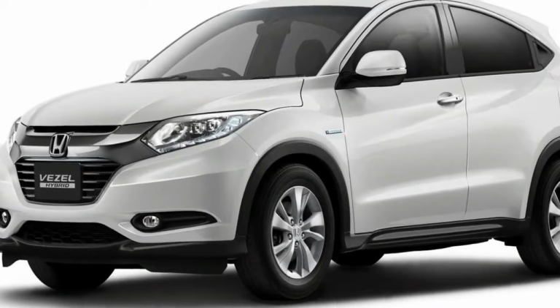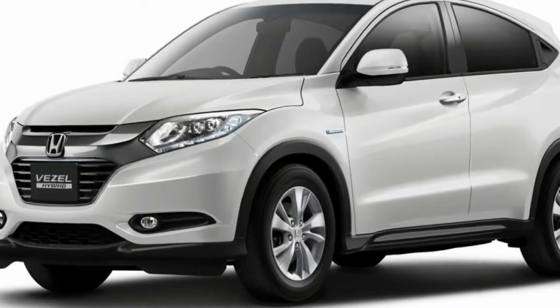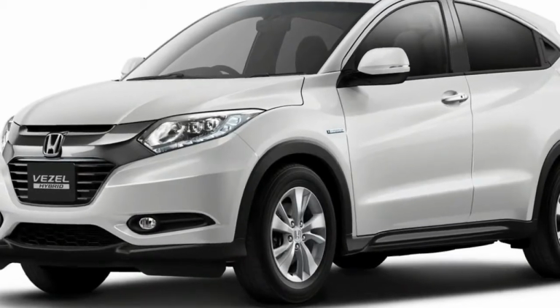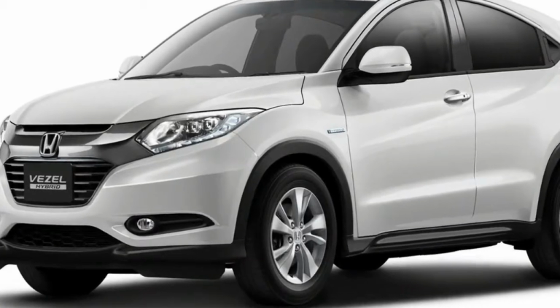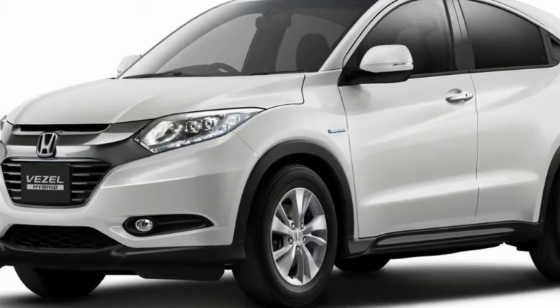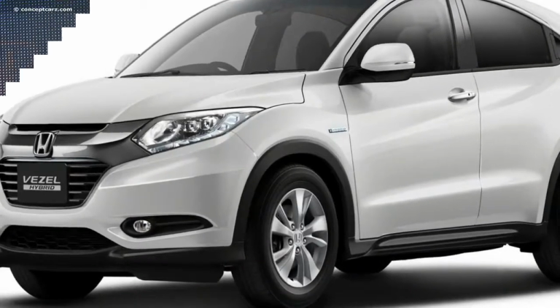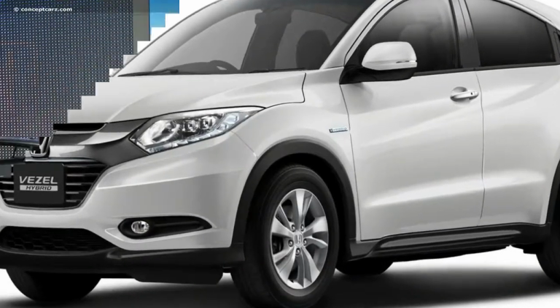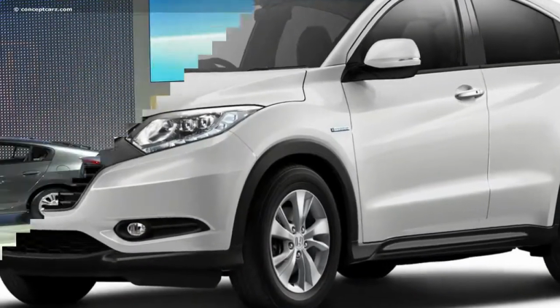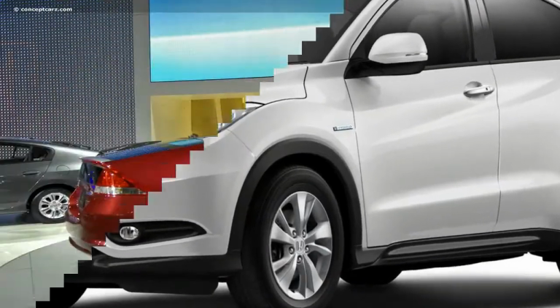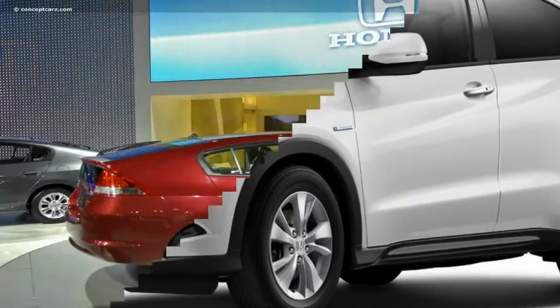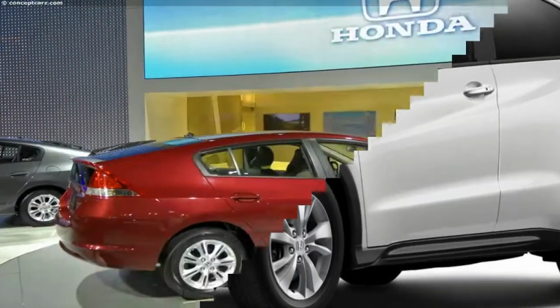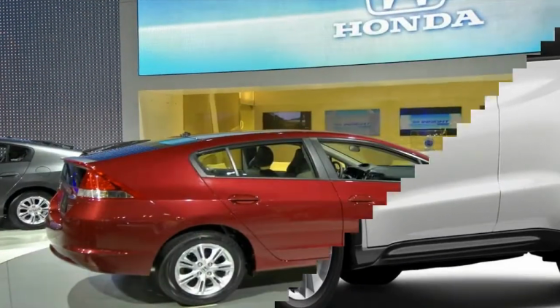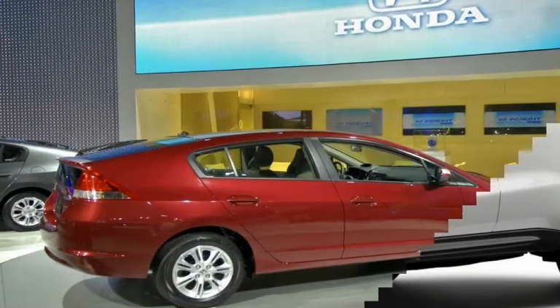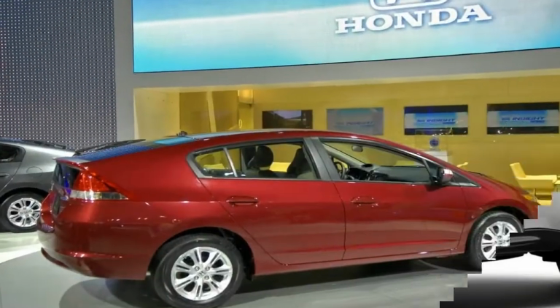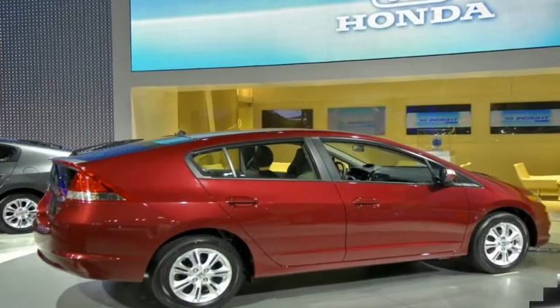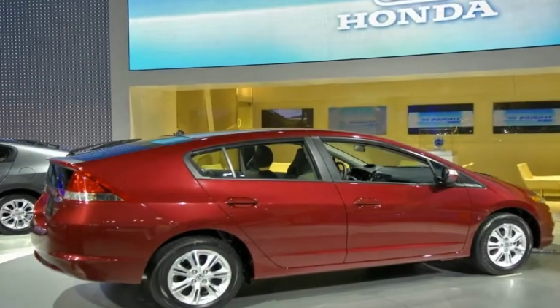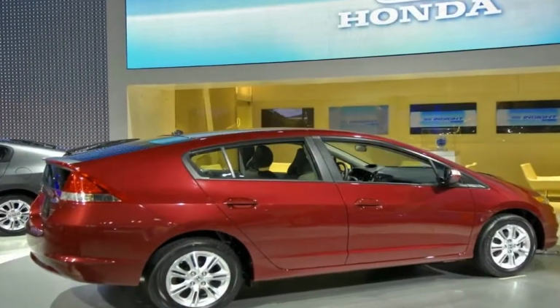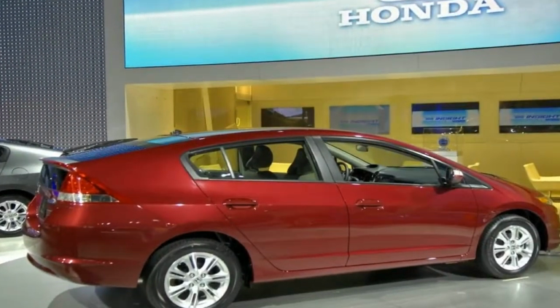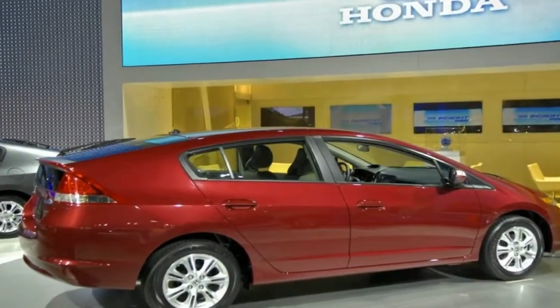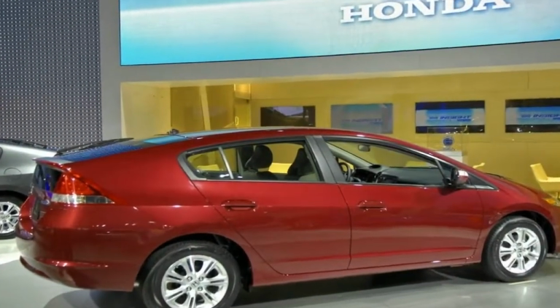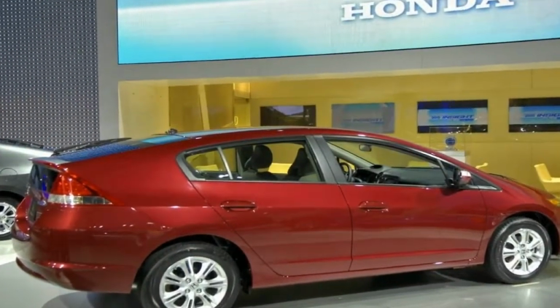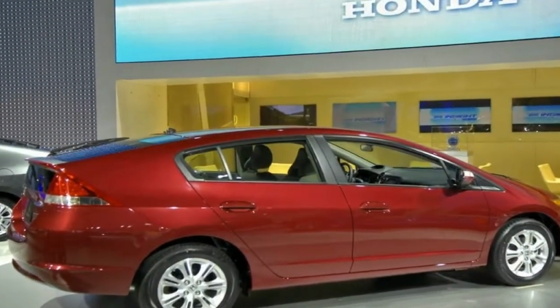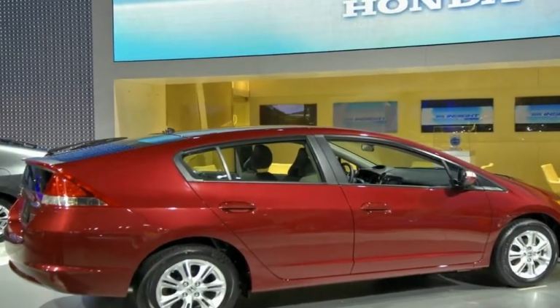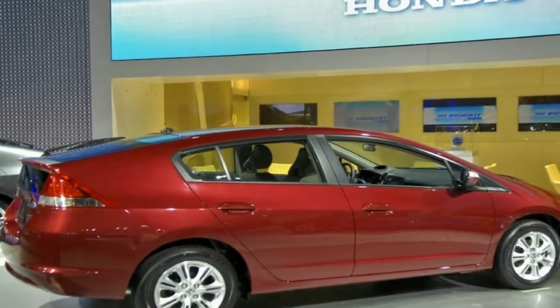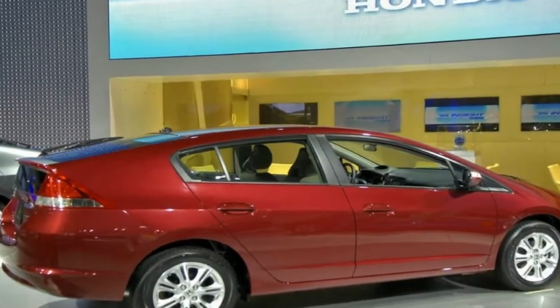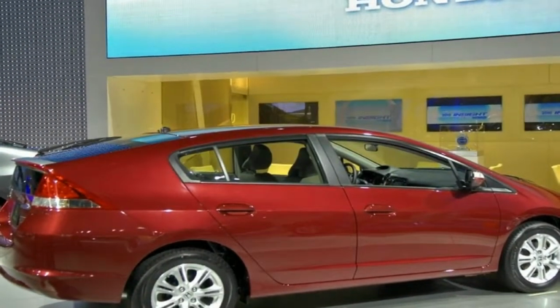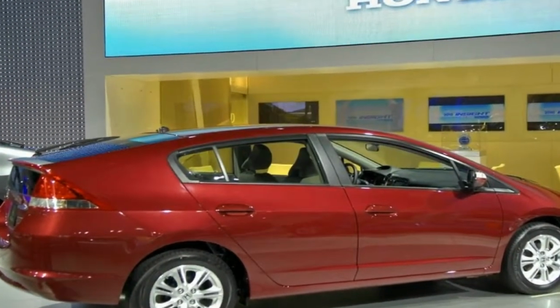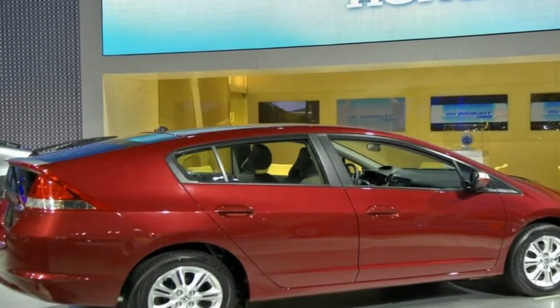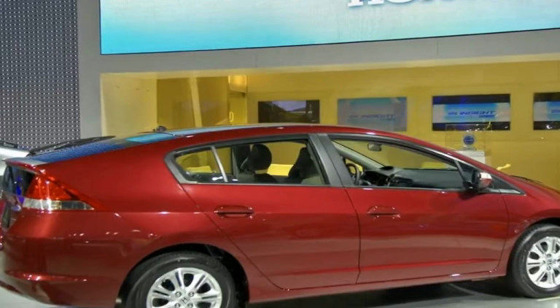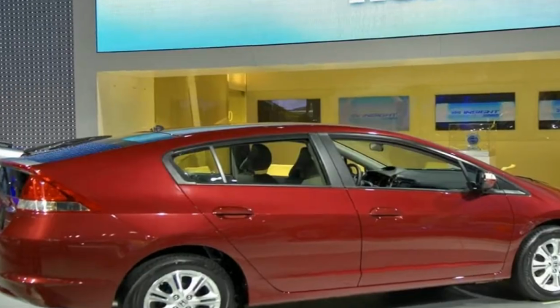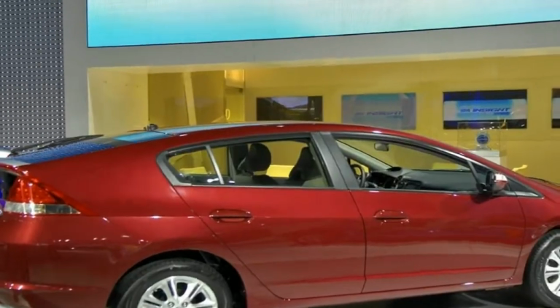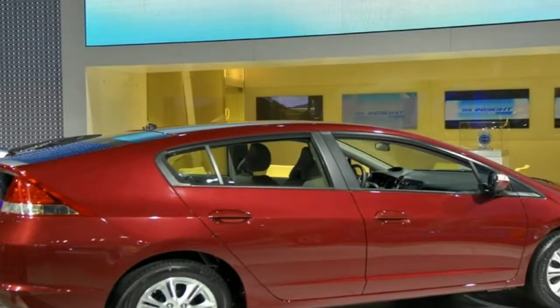The Insight will deliver class-leading power while still receiving an anticipated EPA fuel economy rating.